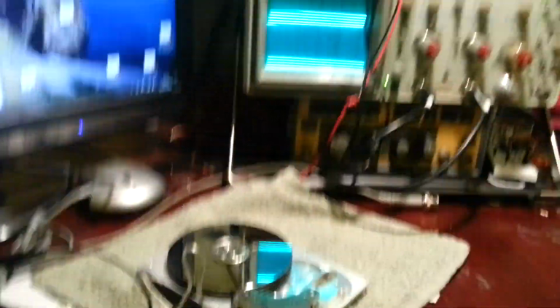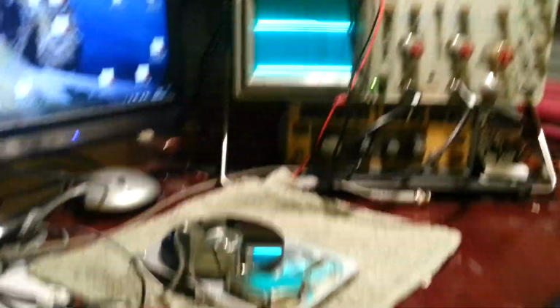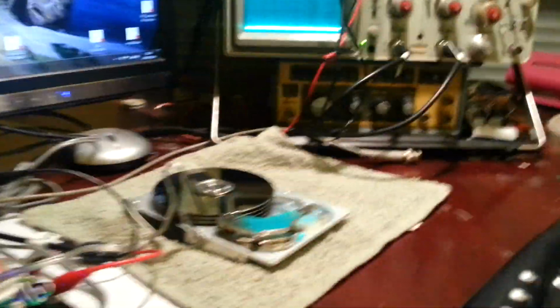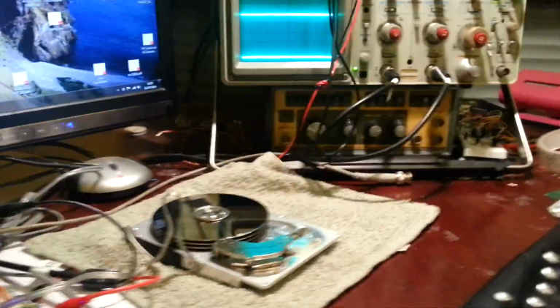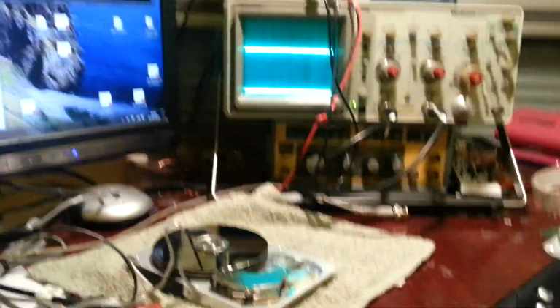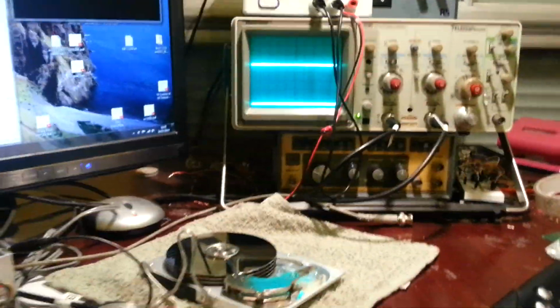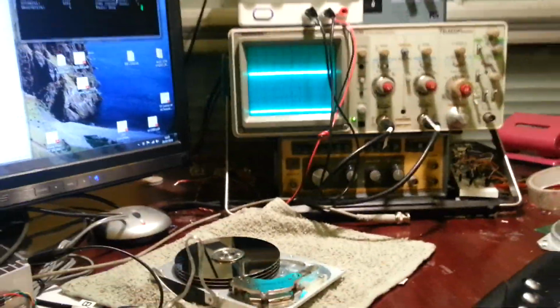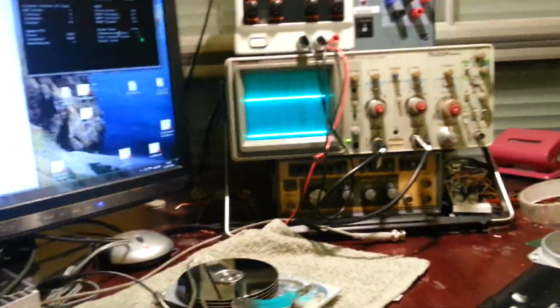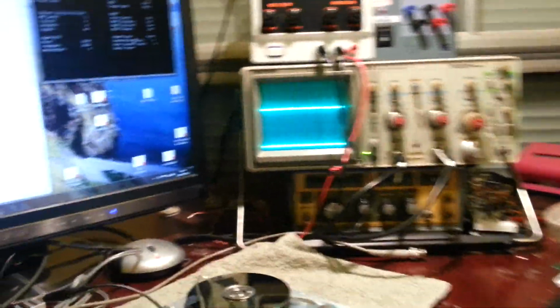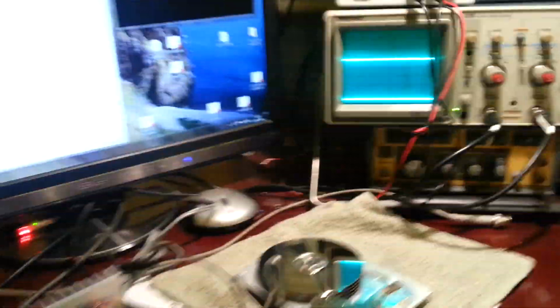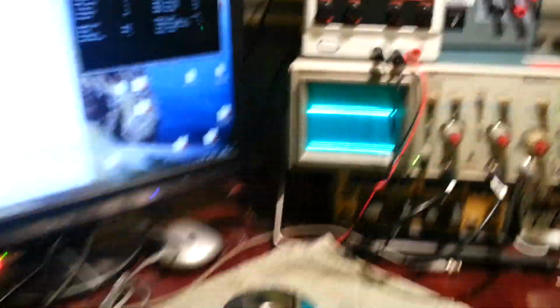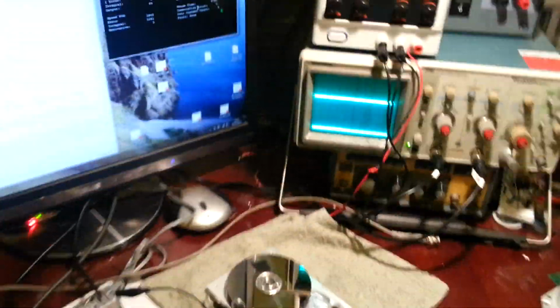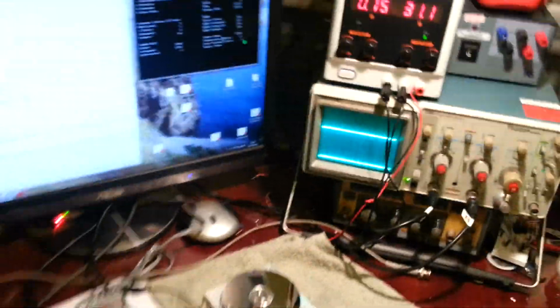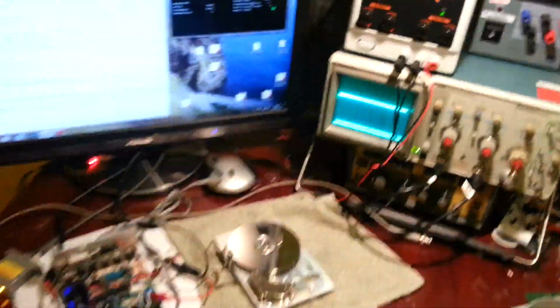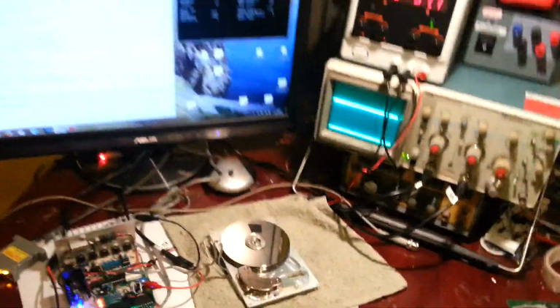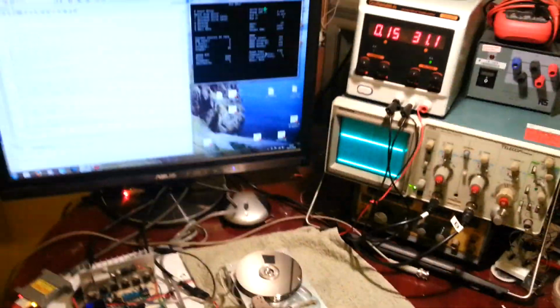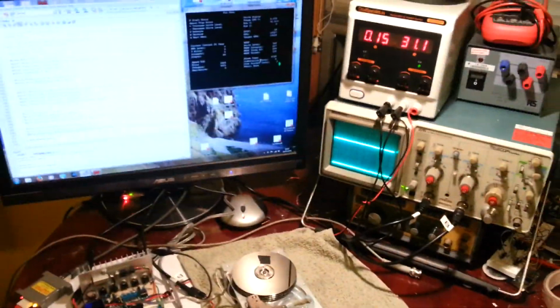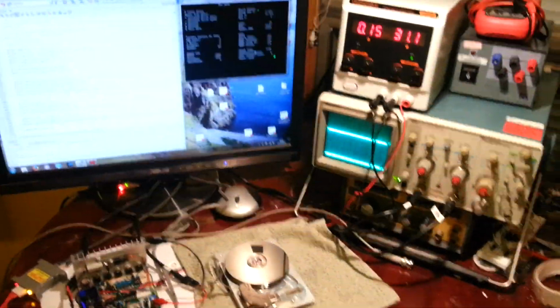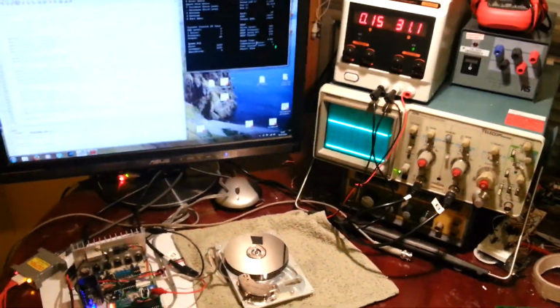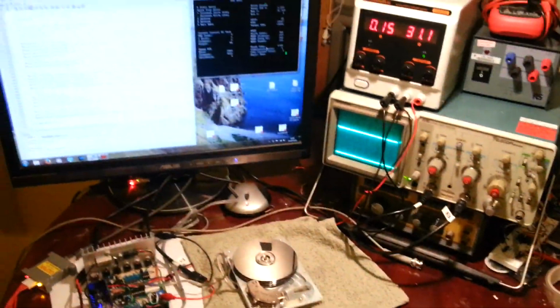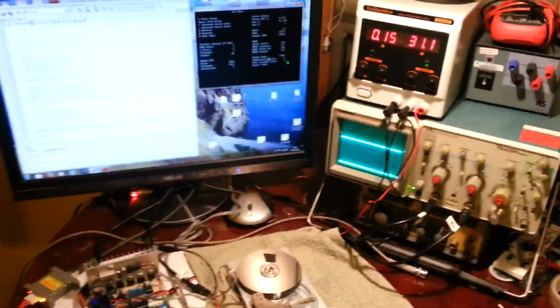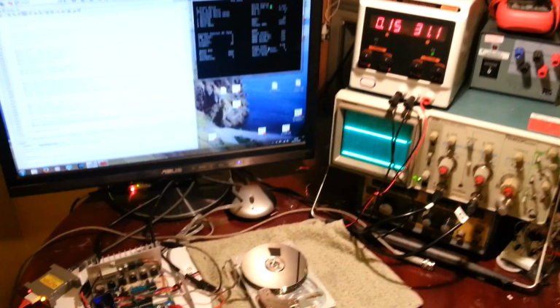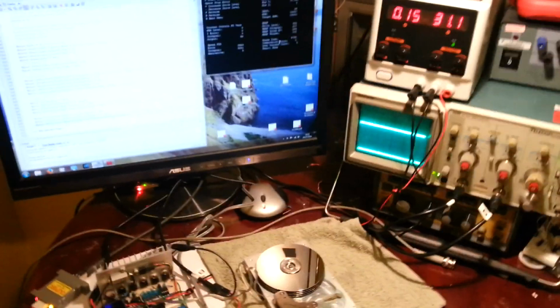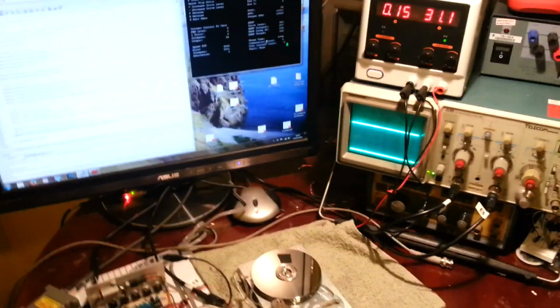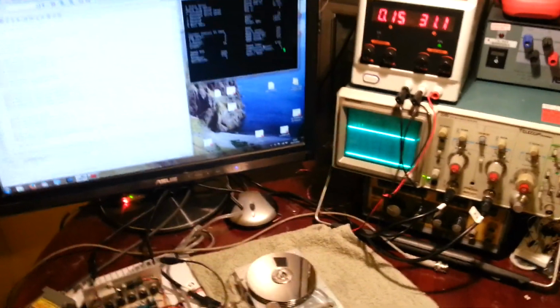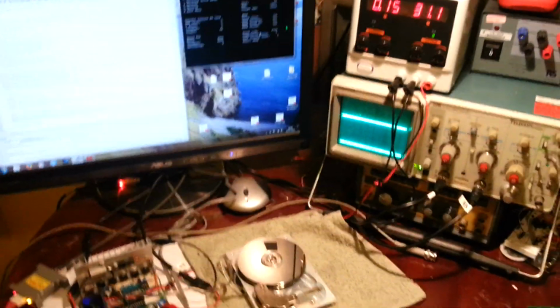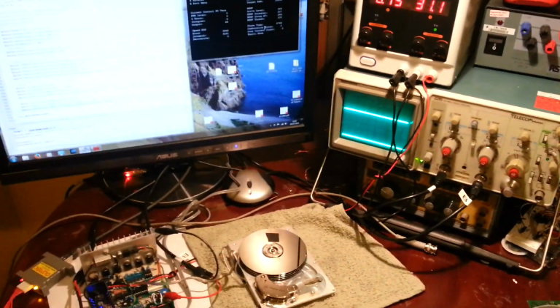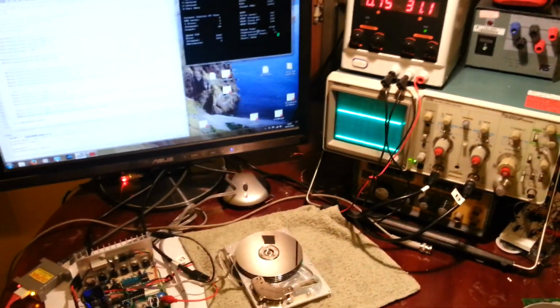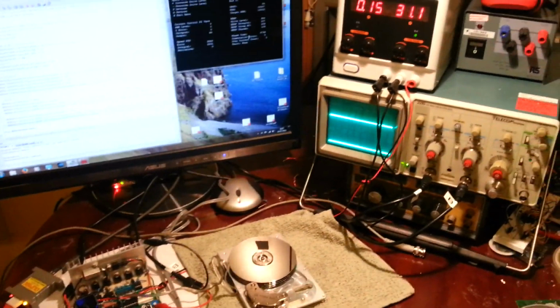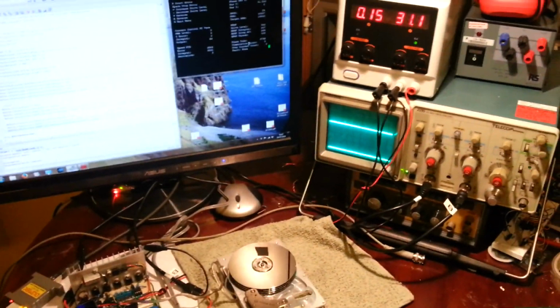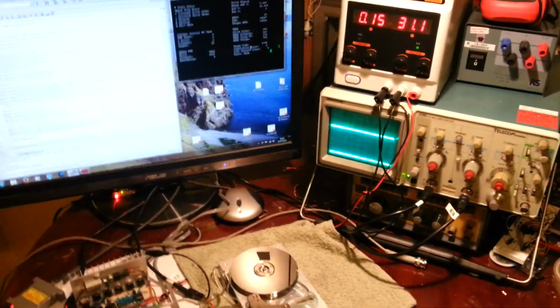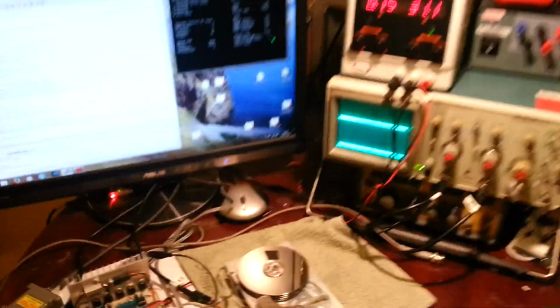Let's see if I can get the power supply in this shot as well. No.